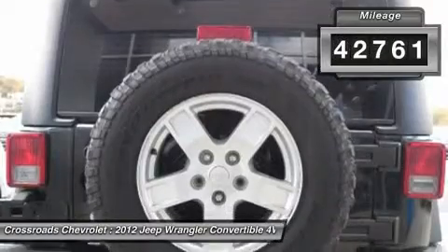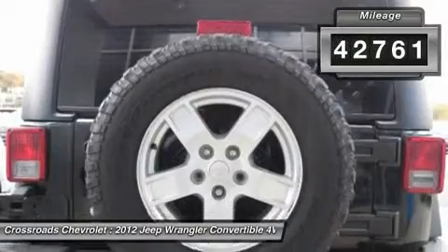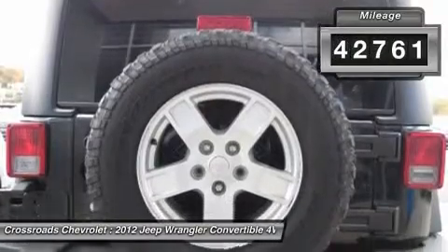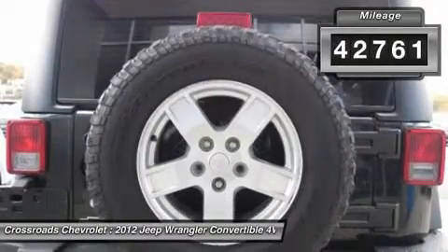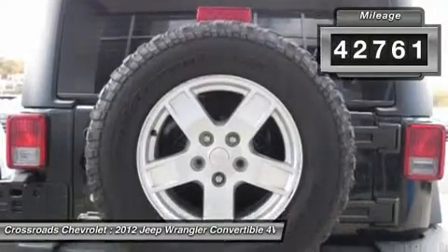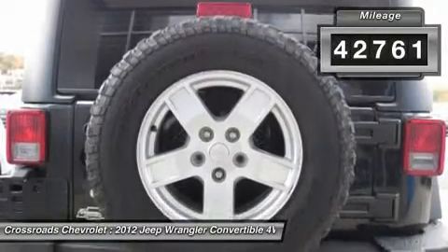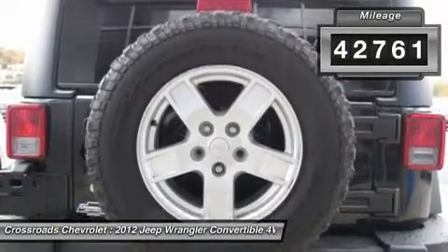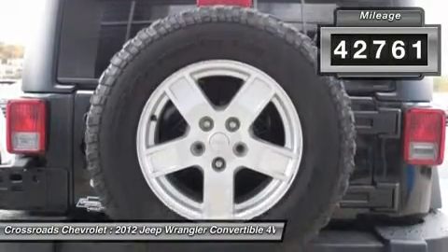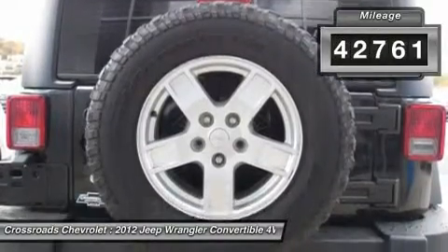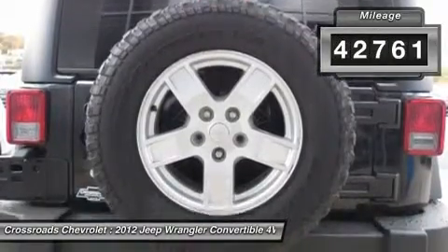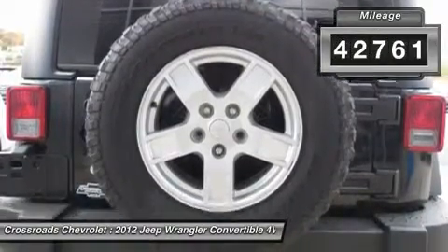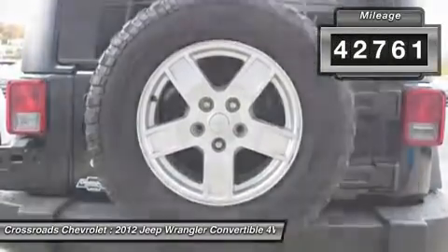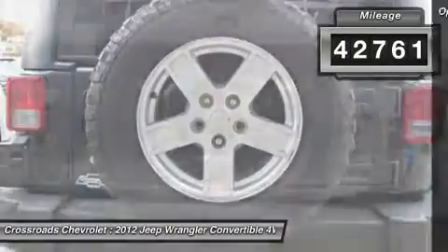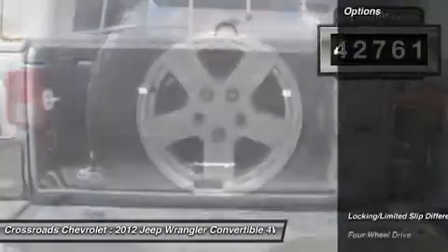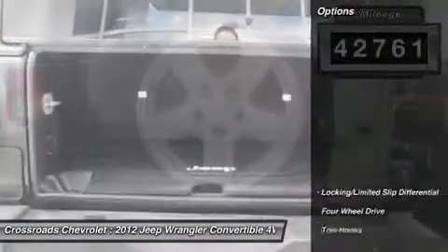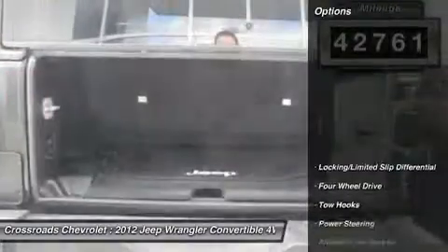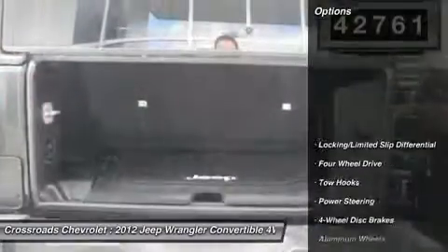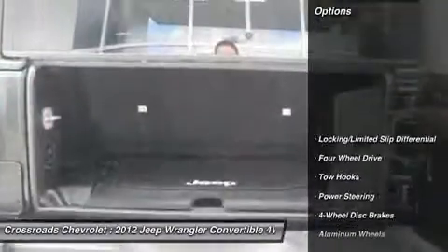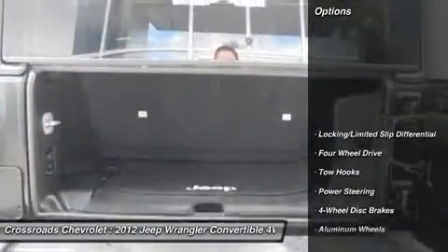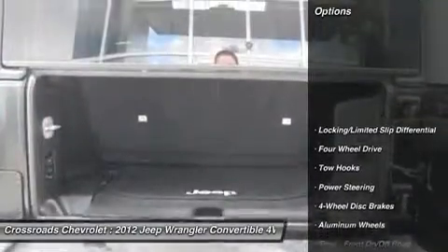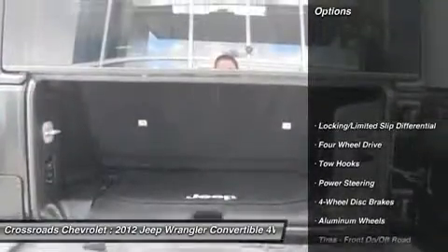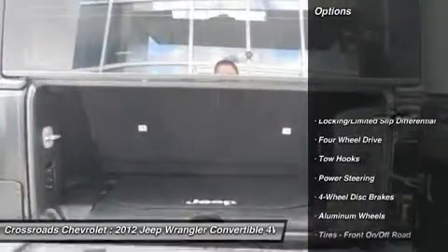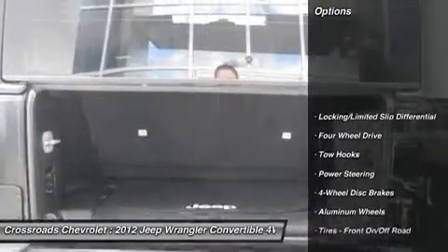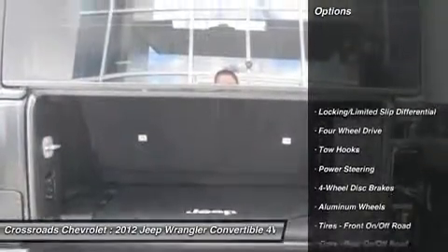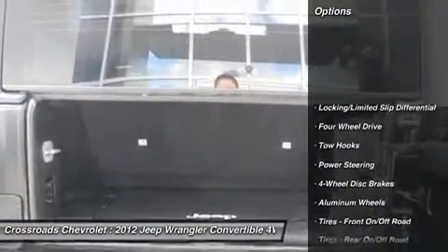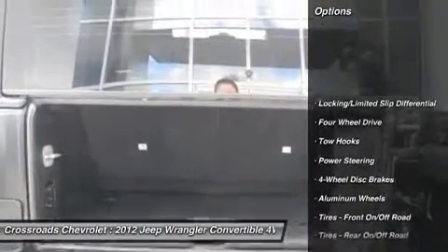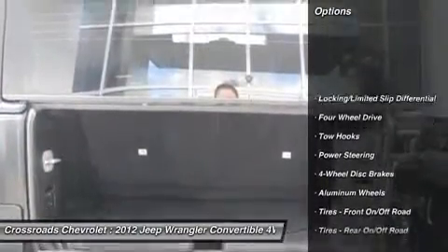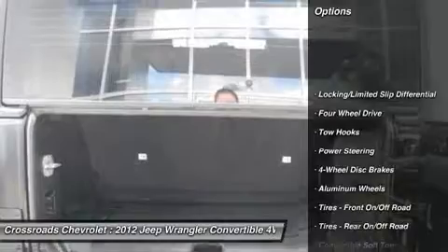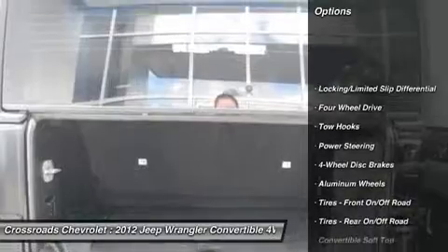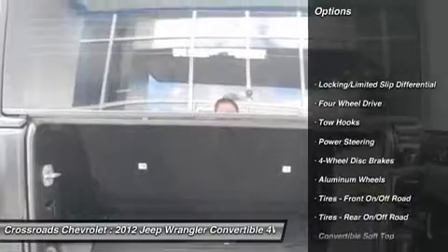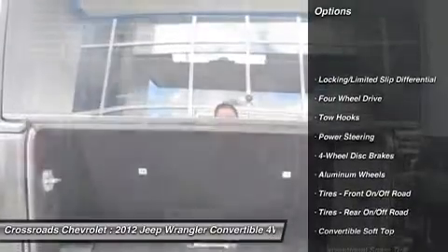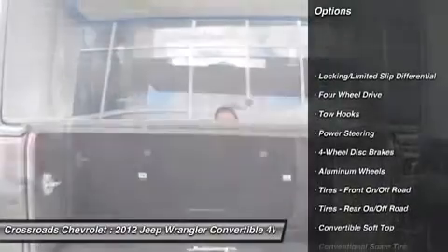Automatic headlights, fog lamps, intermittent wipers, variable speed intermittent wipers.